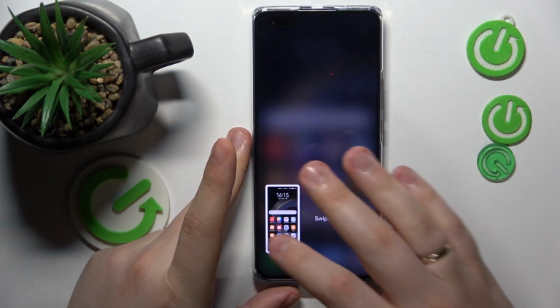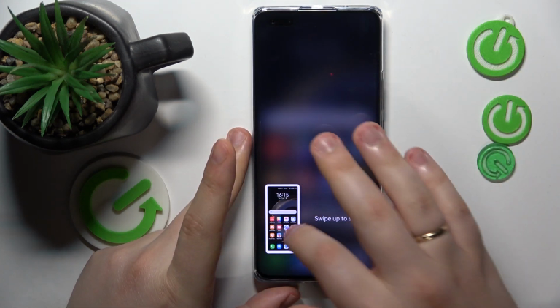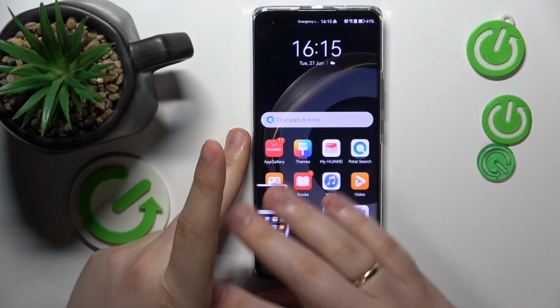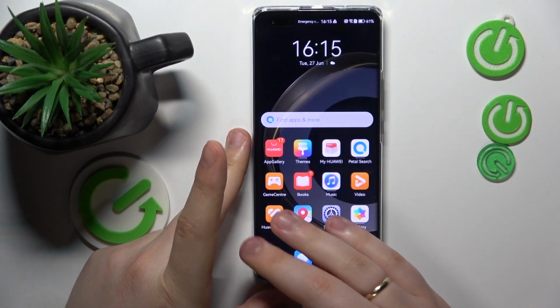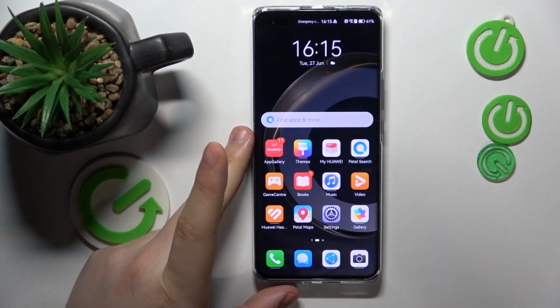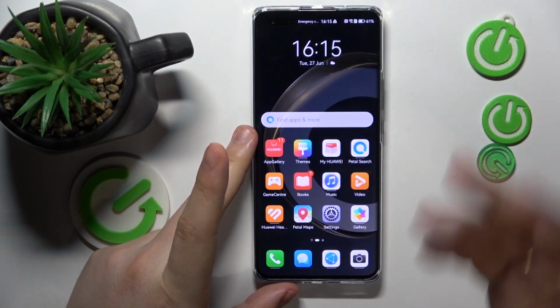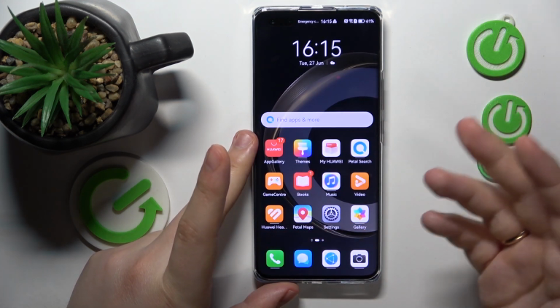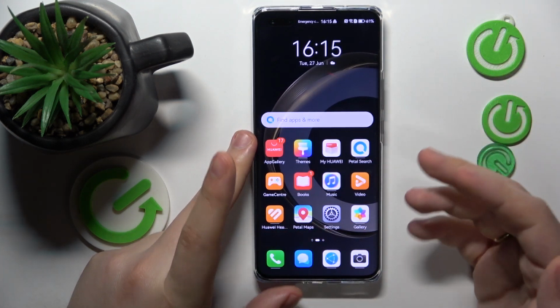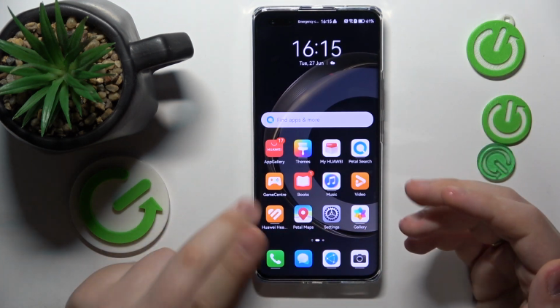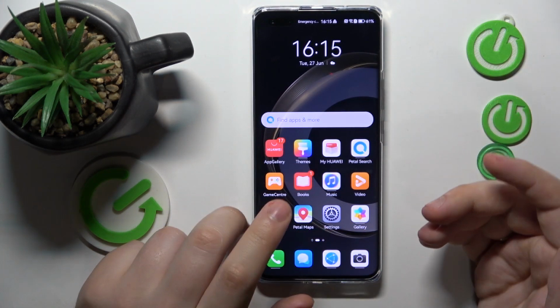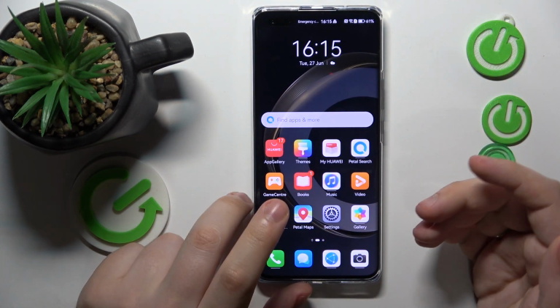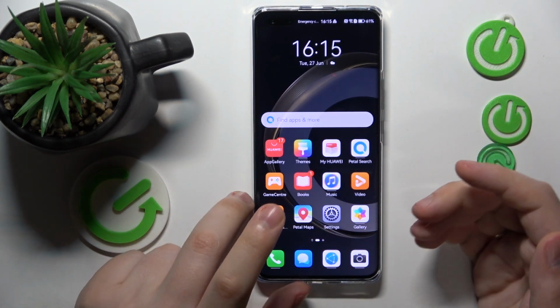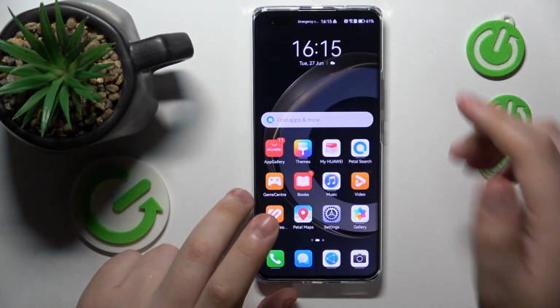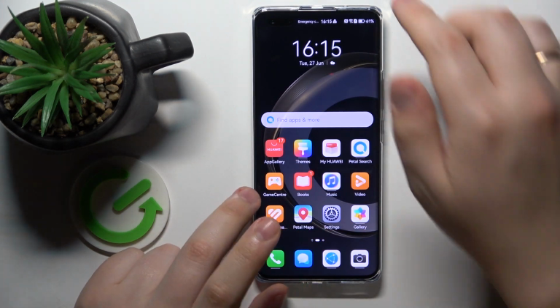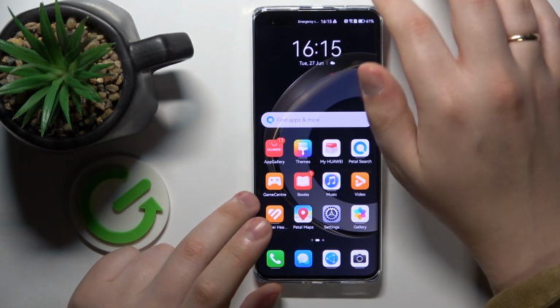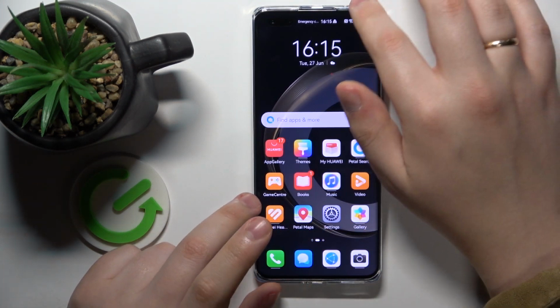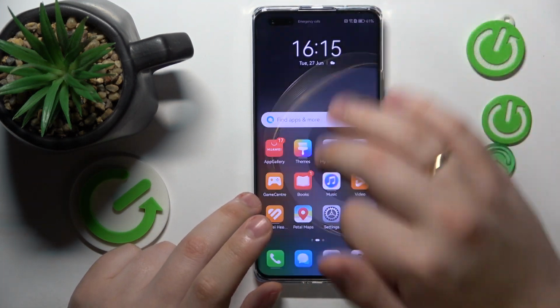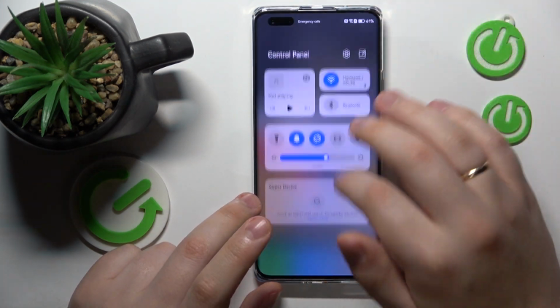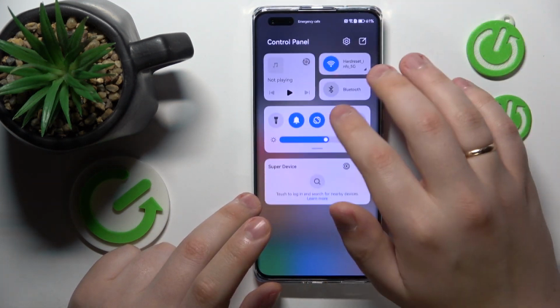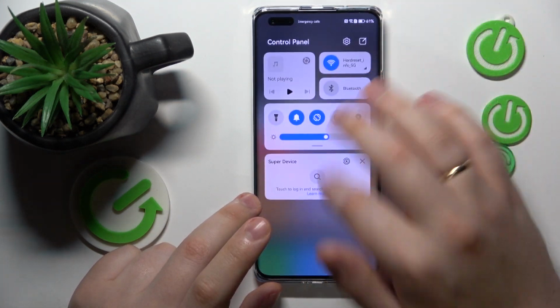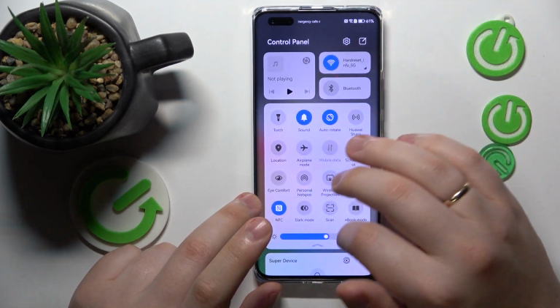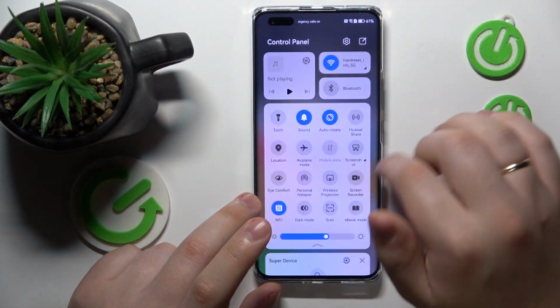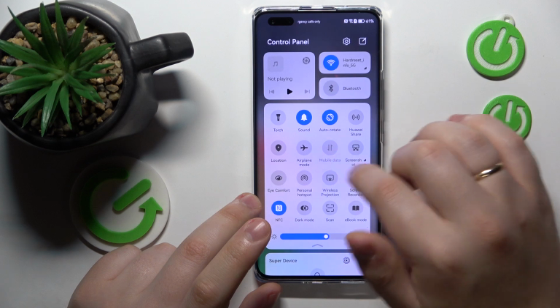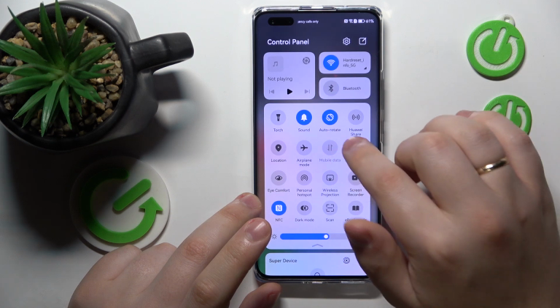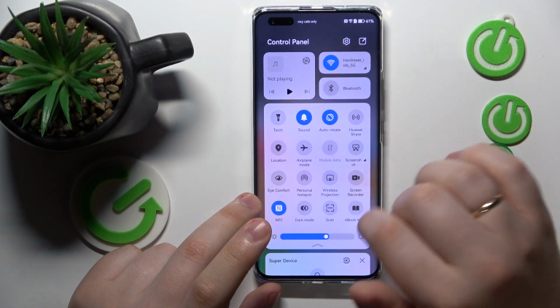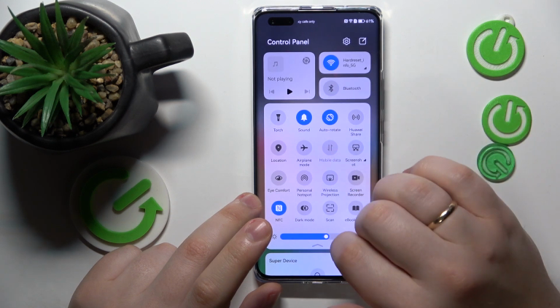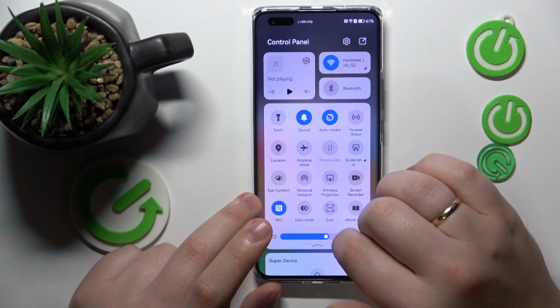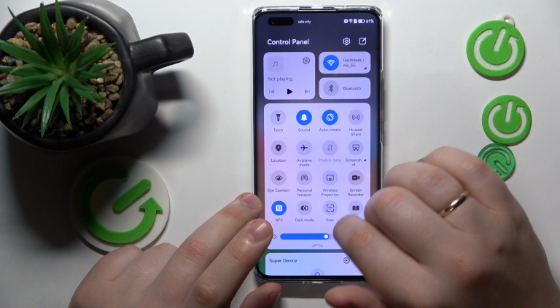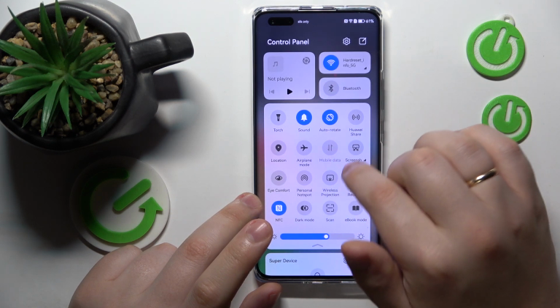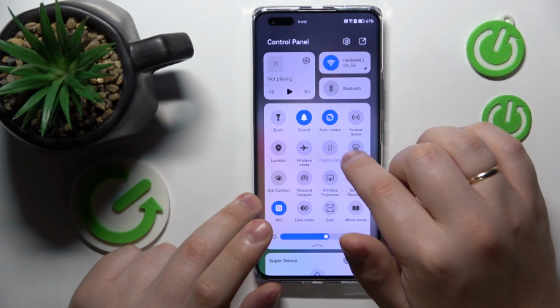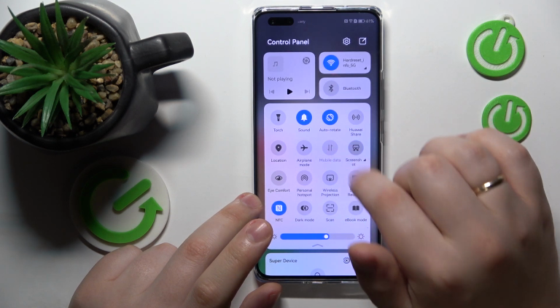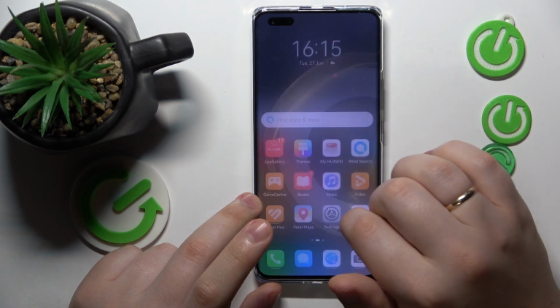Another way to take or capture a screenshot is to launch the control panel and tap the screenshot icon over there.